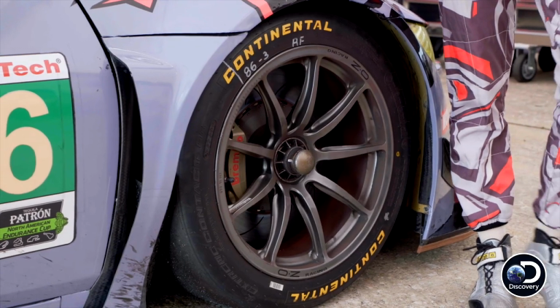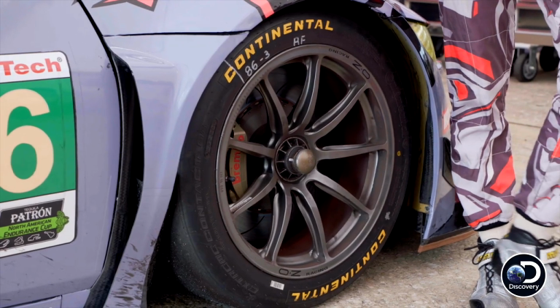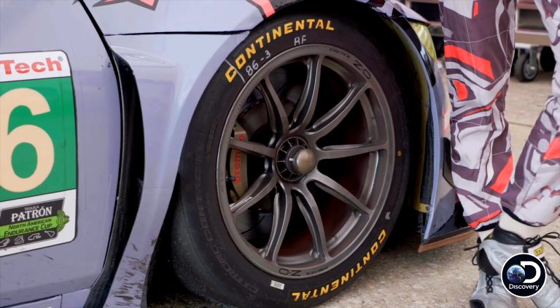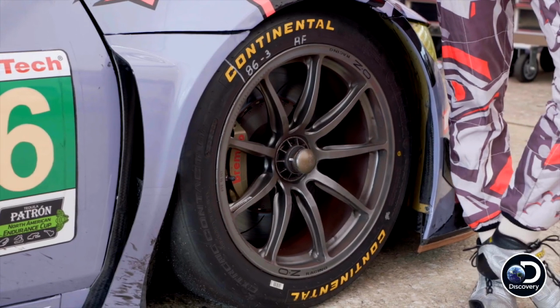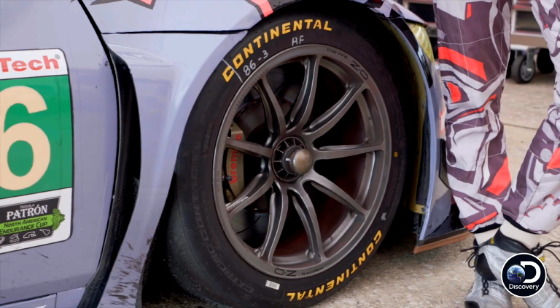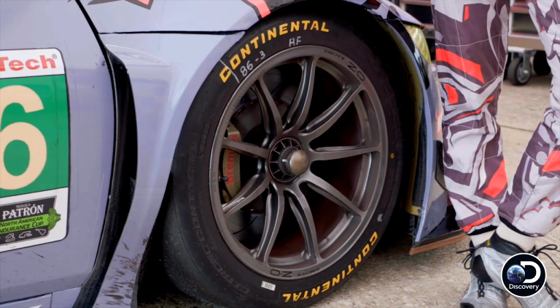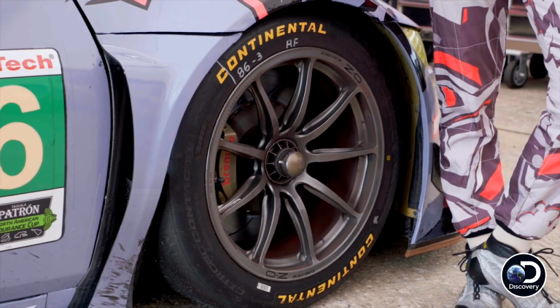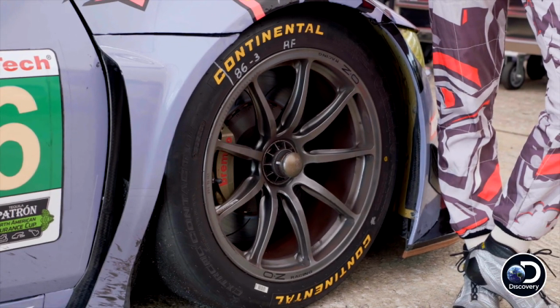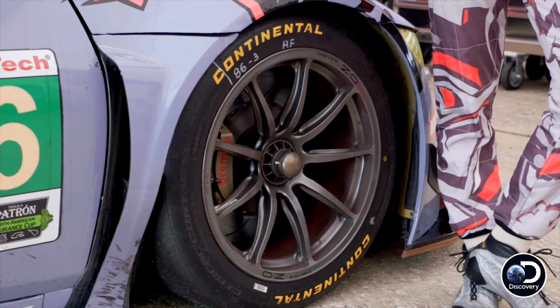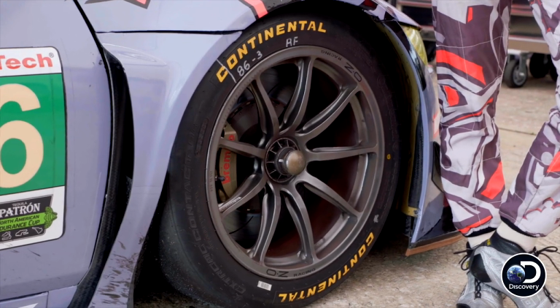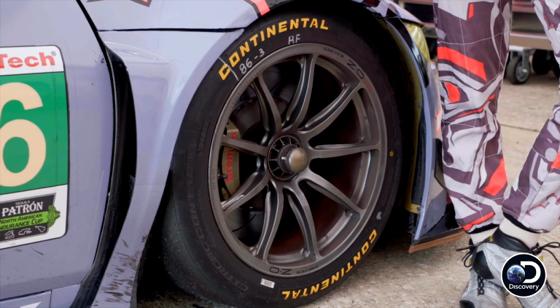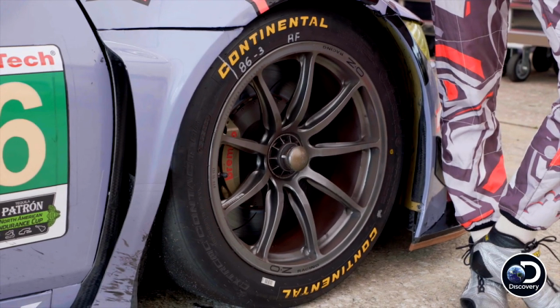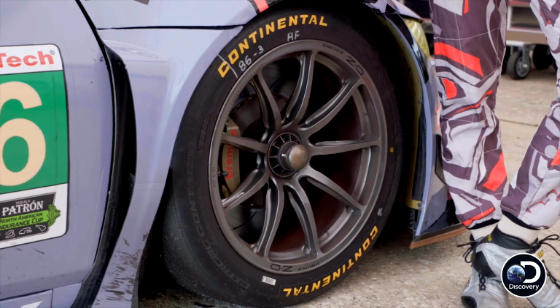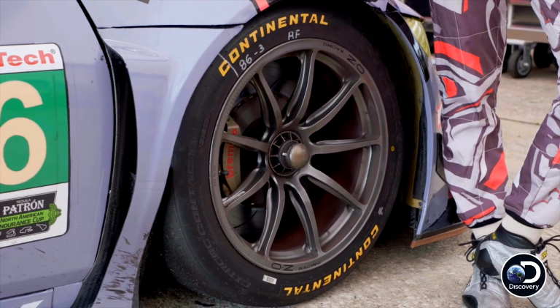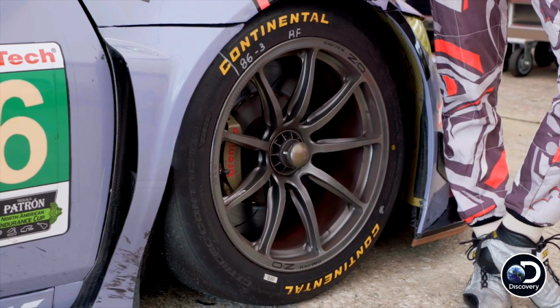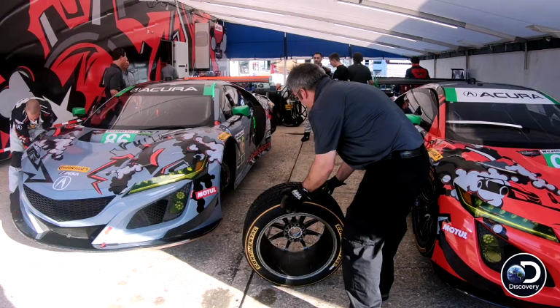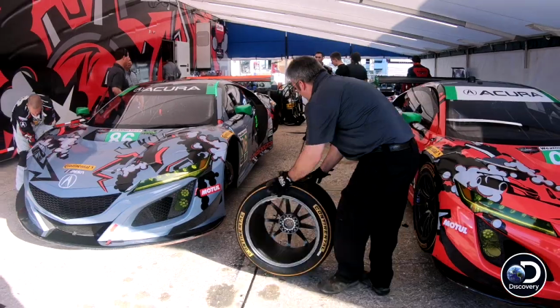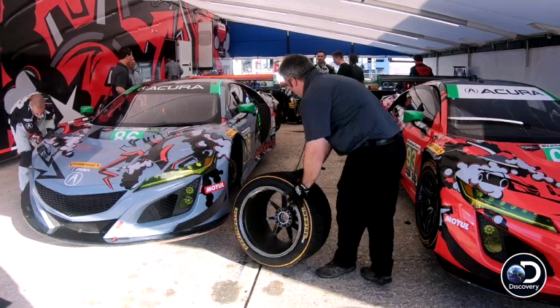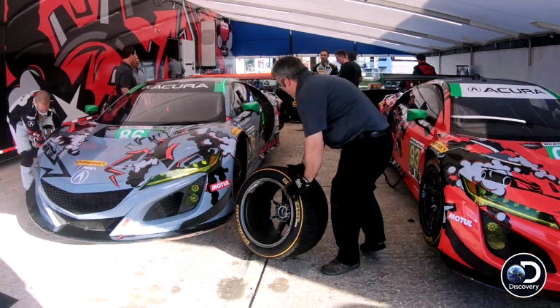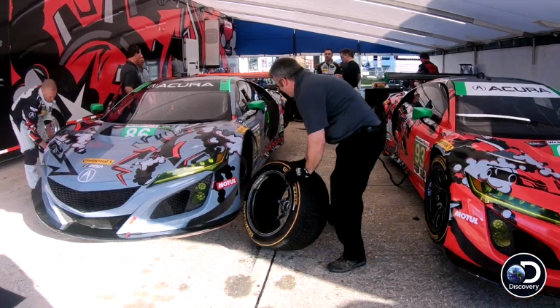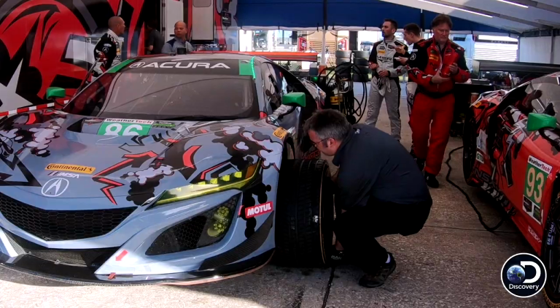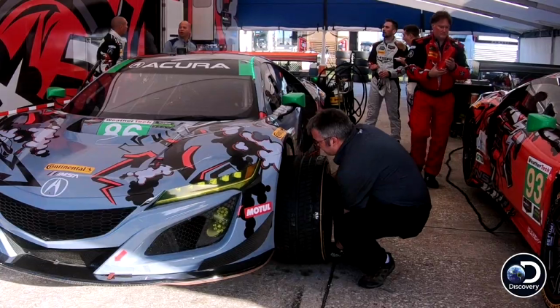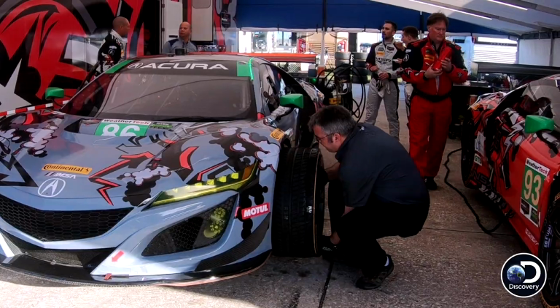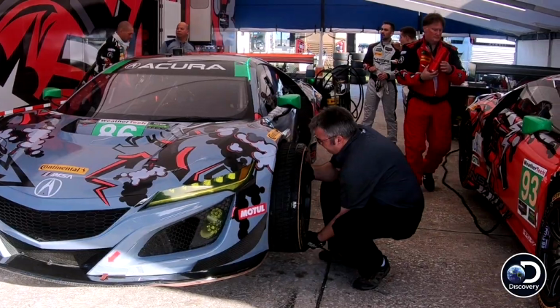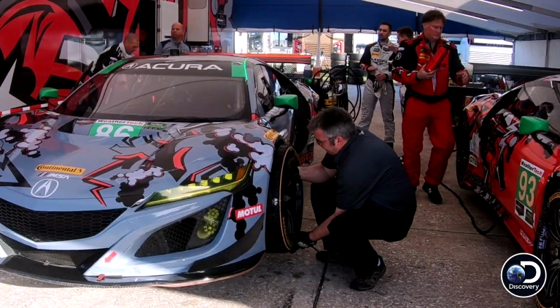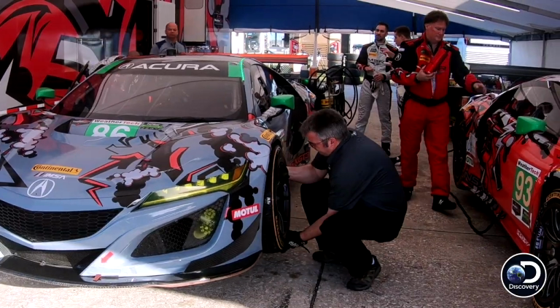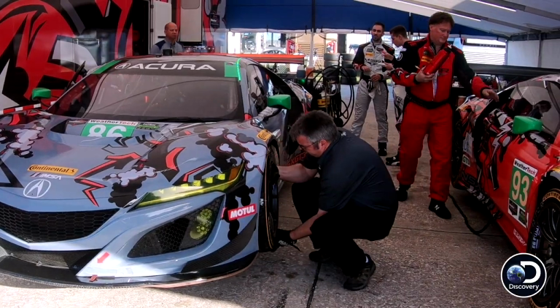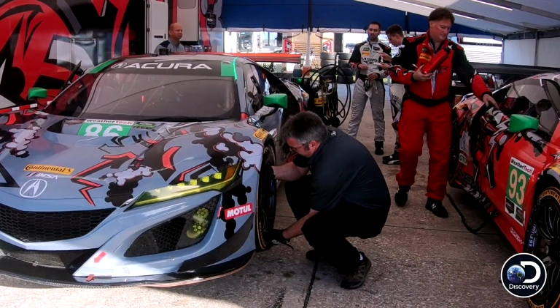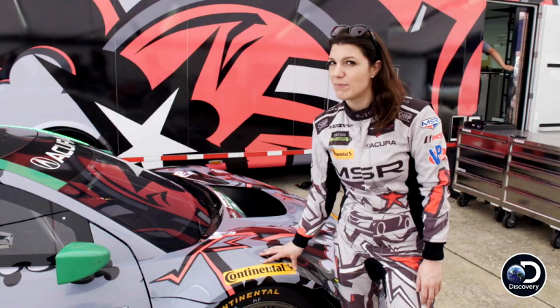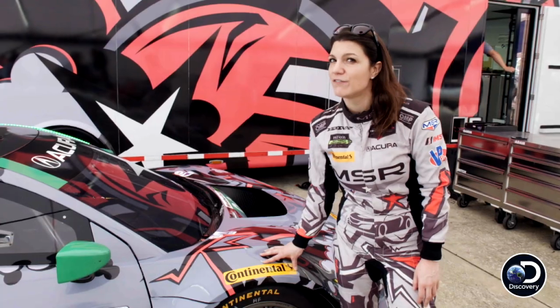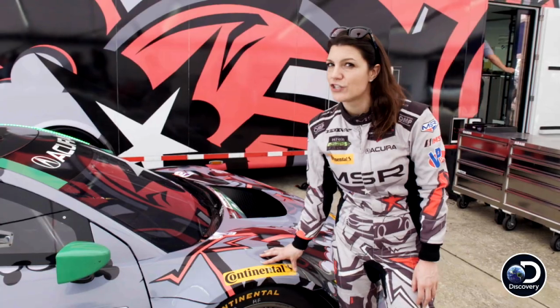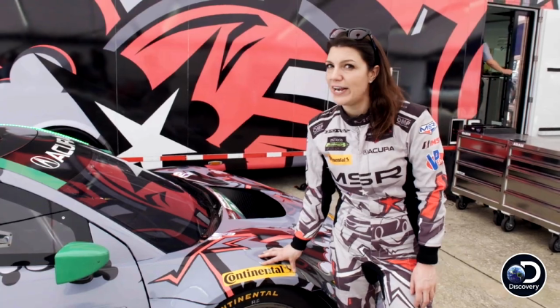We have to have a lot of faith in these tires. They do a lot of laps and they're put under an enormous amount of strain.